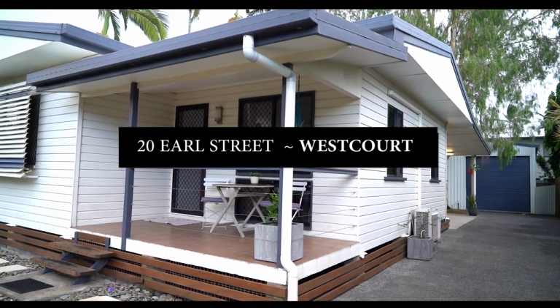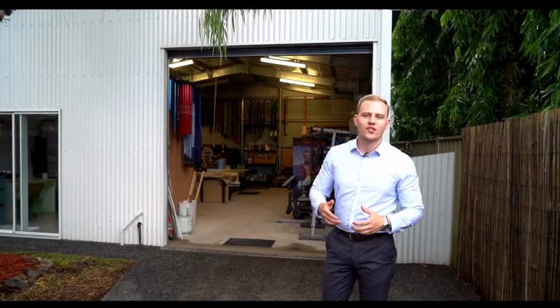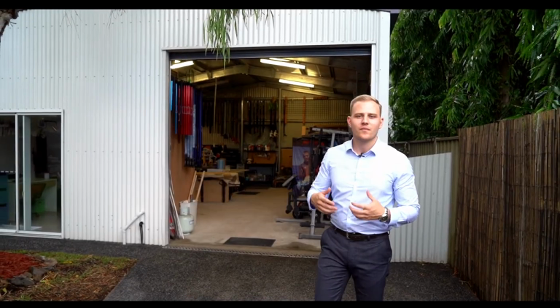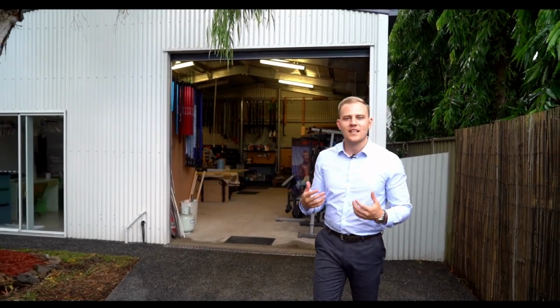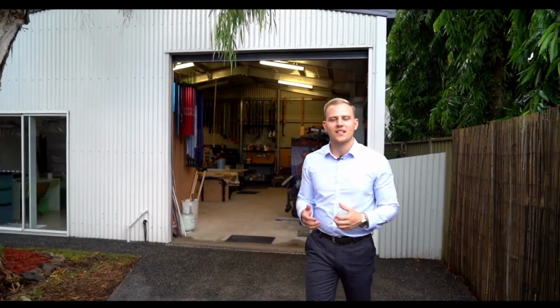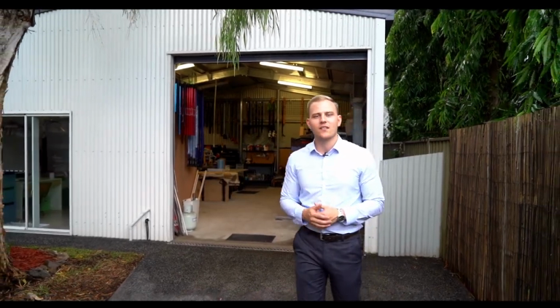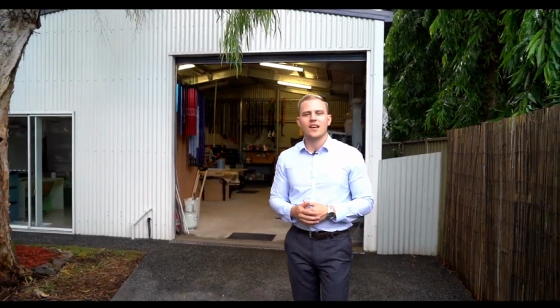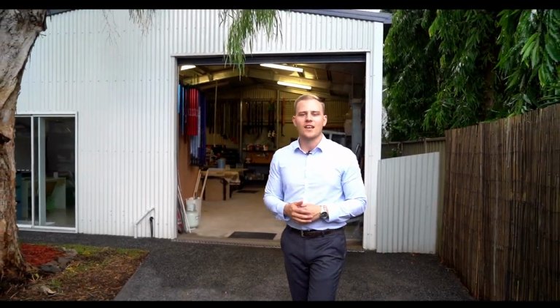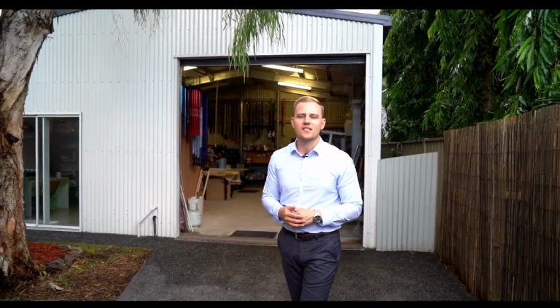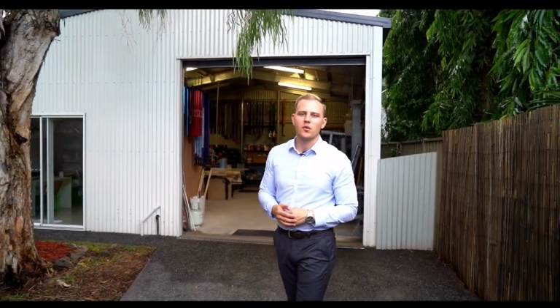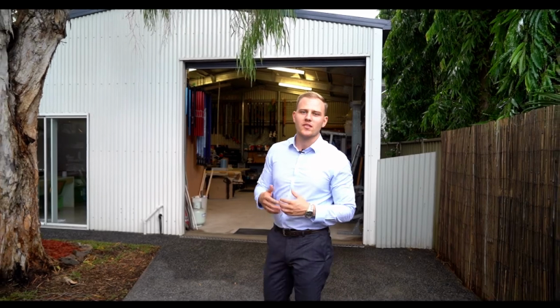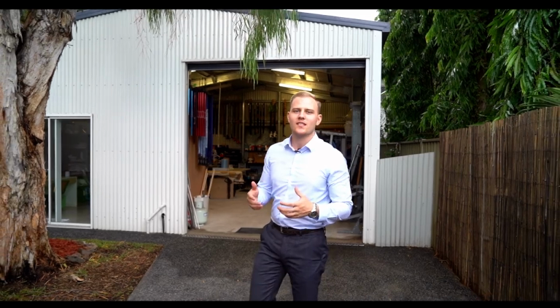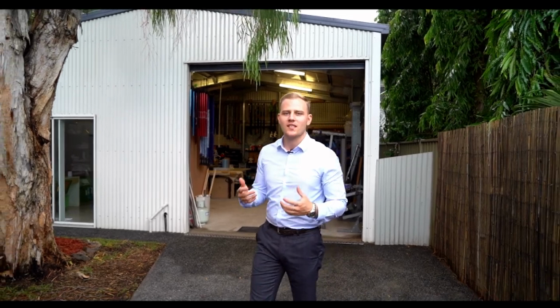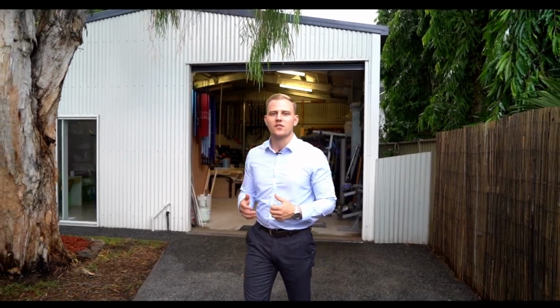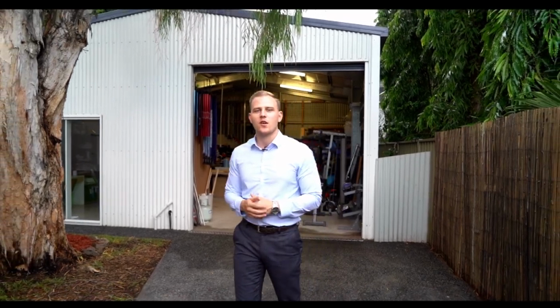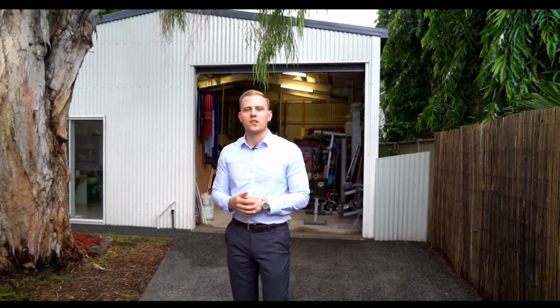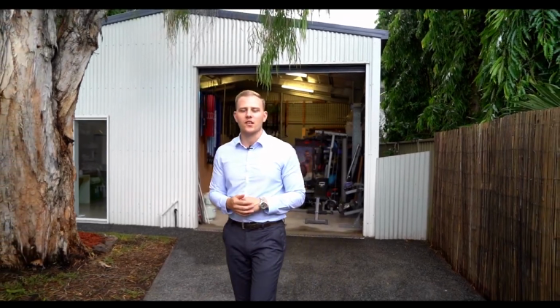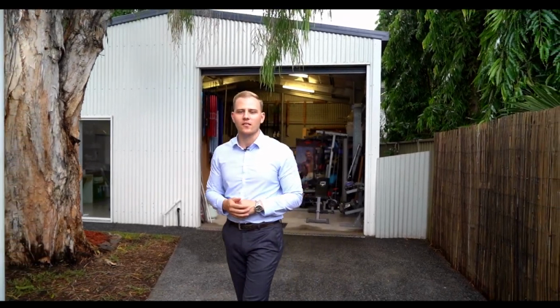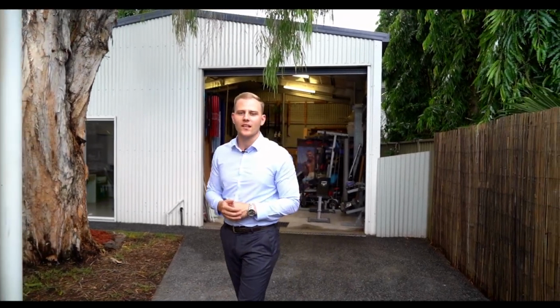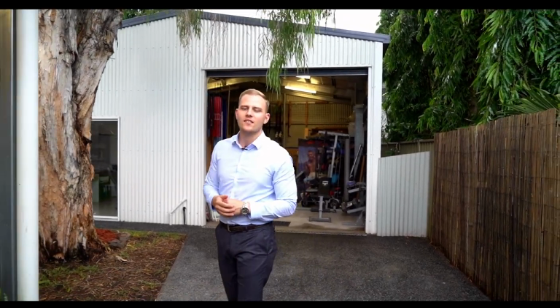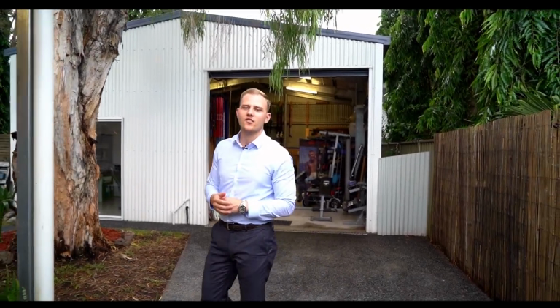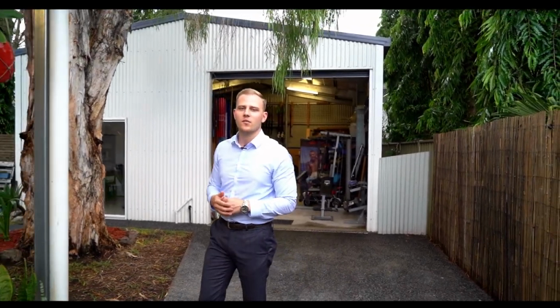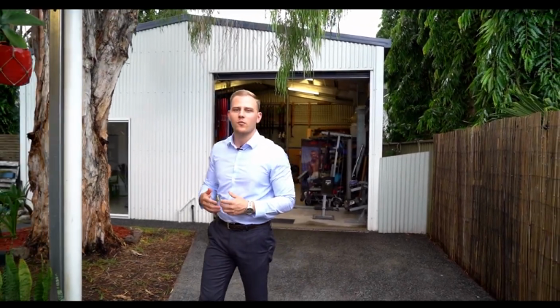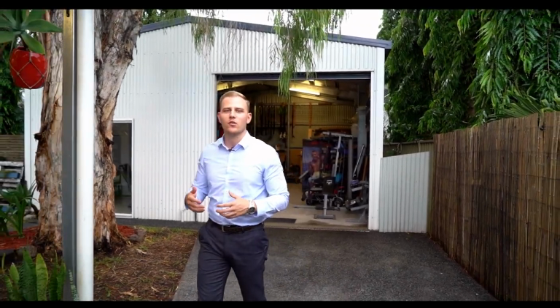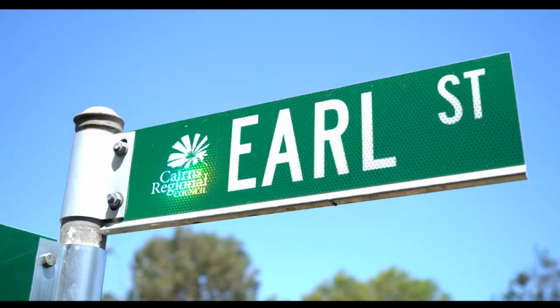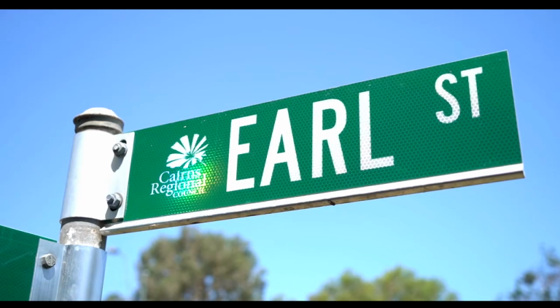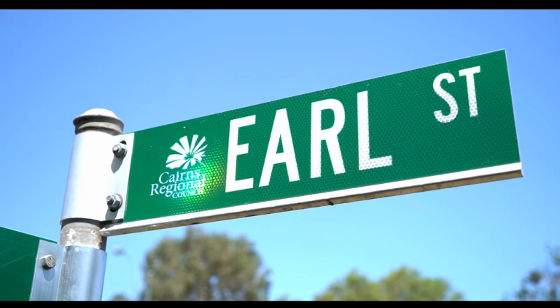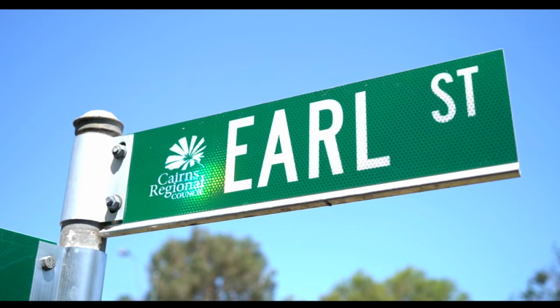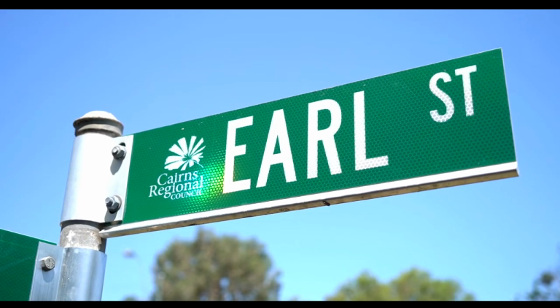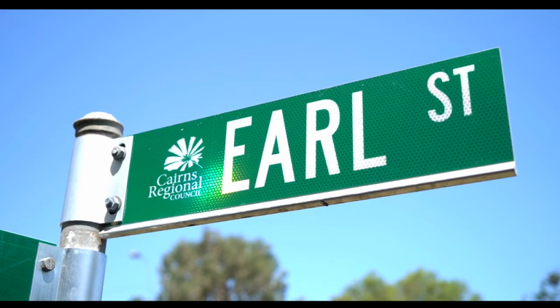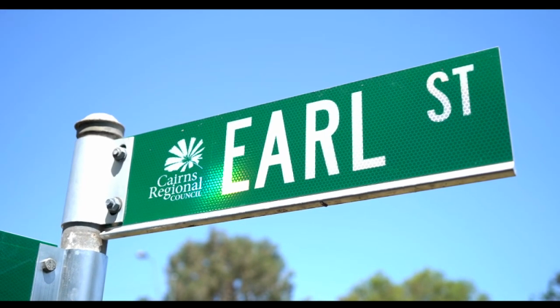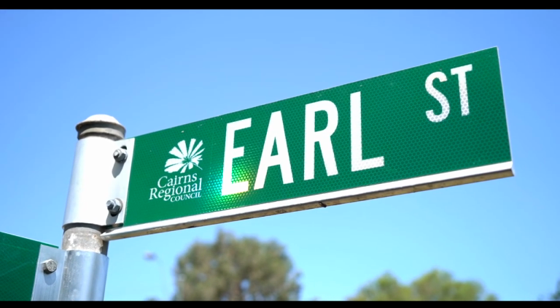Location, easy living and a custom built 67 square meter shed. Ladies and gentlemen, welcome to 20 Earl Street in Westport.